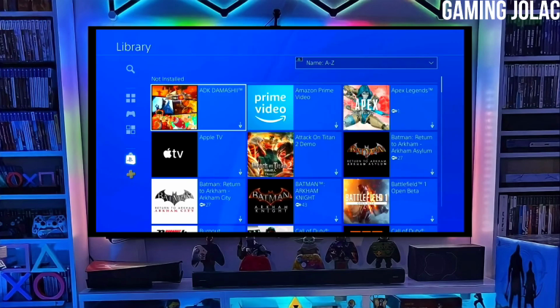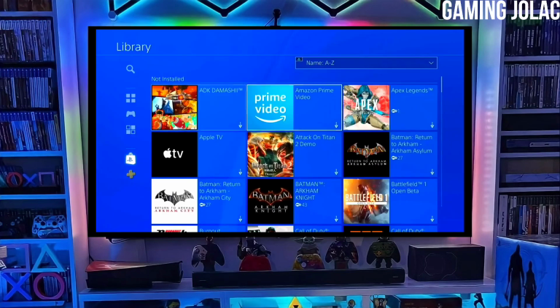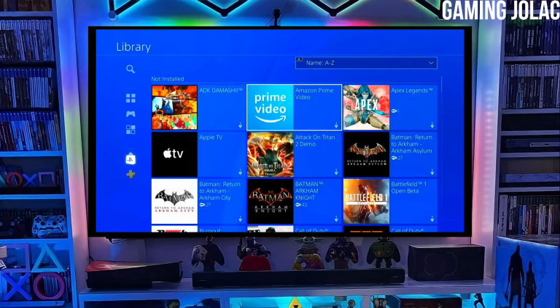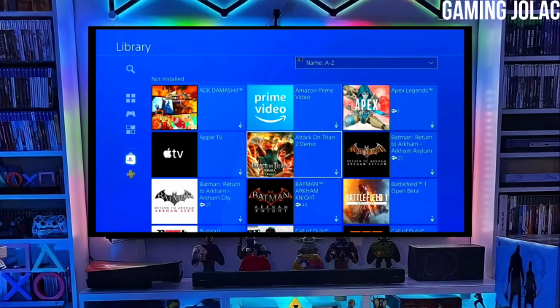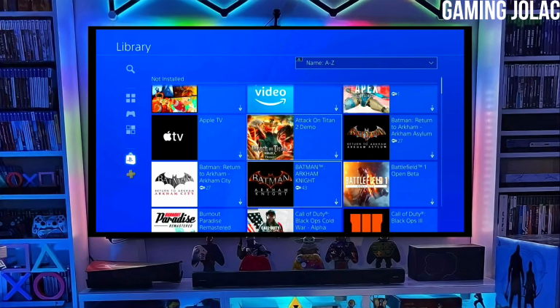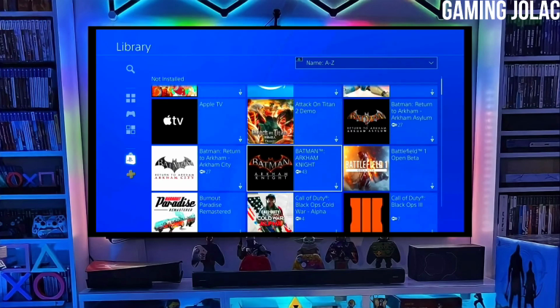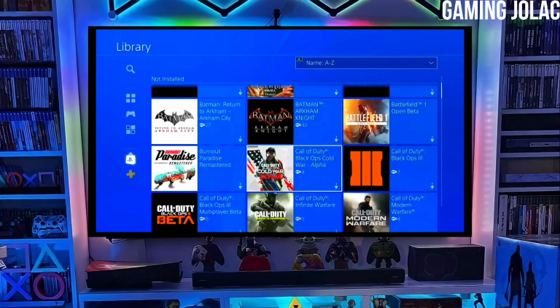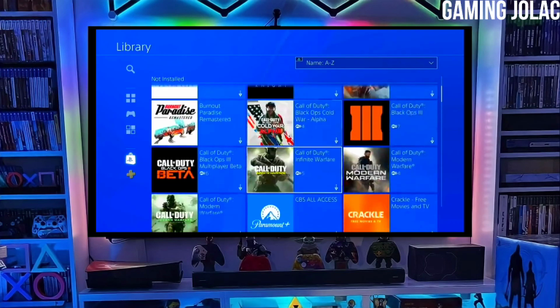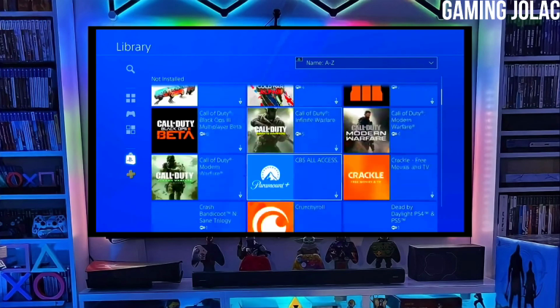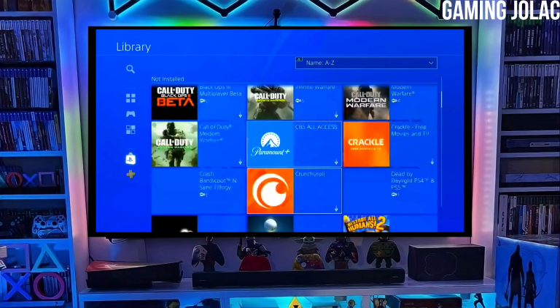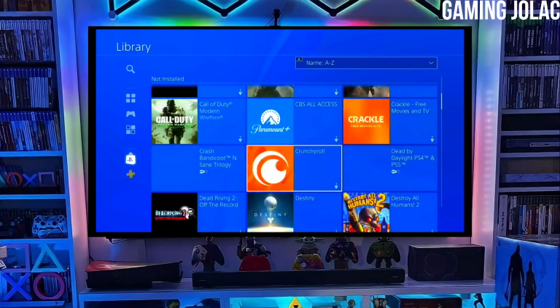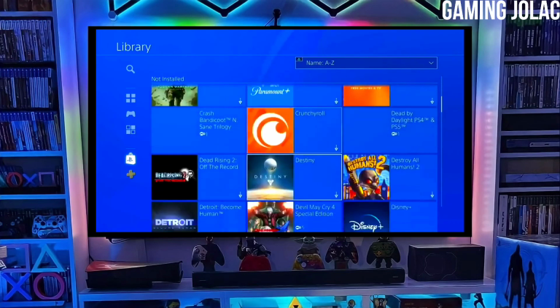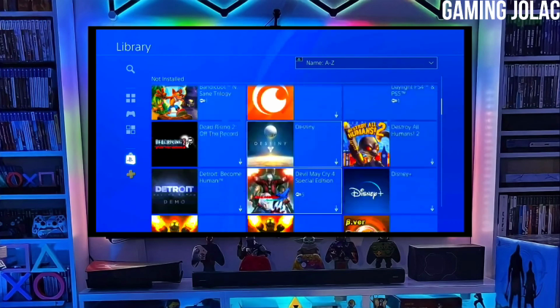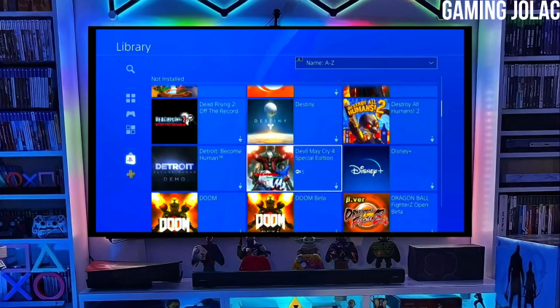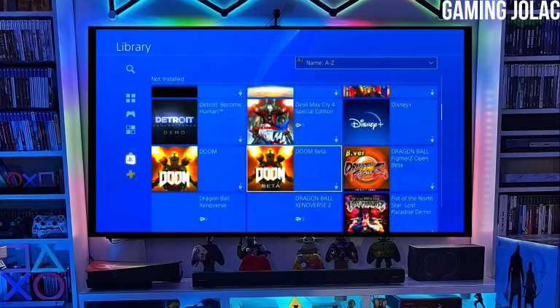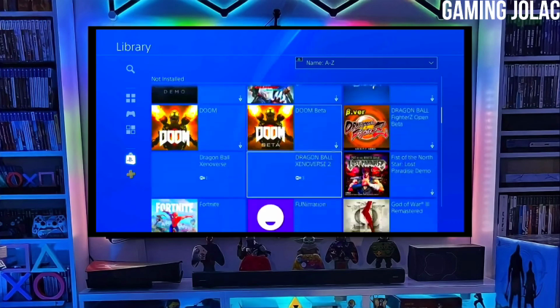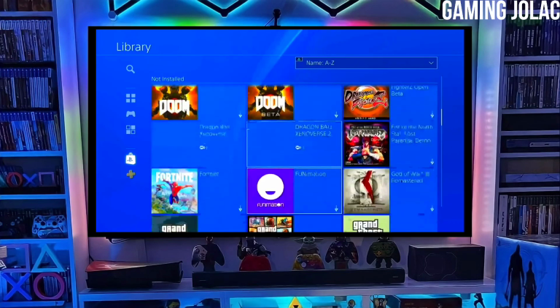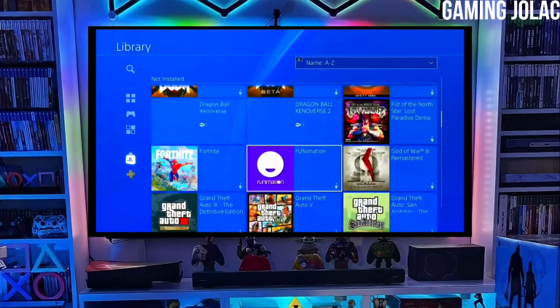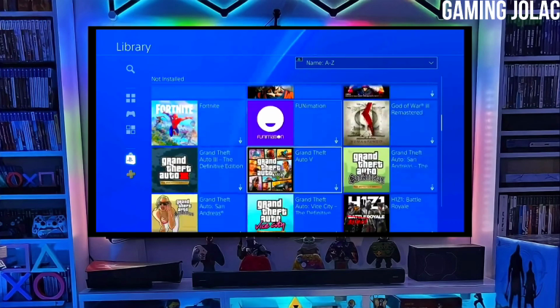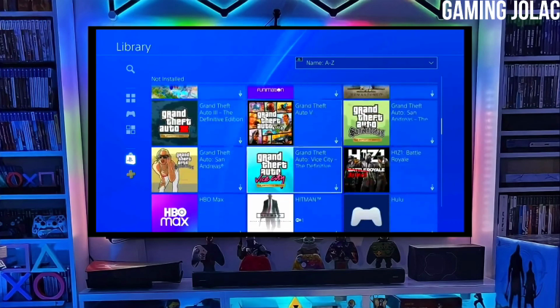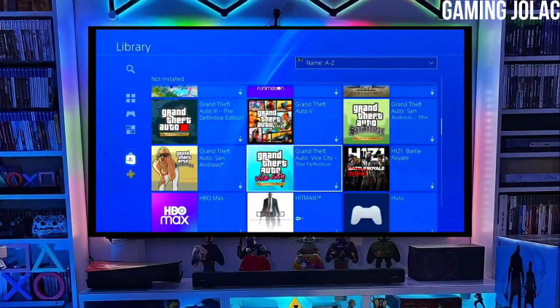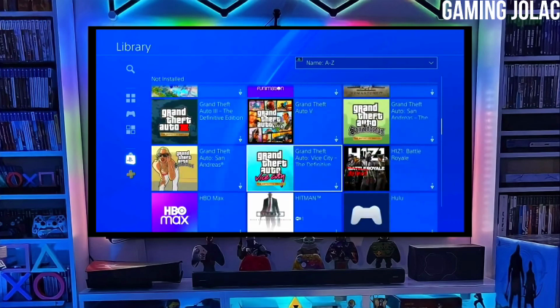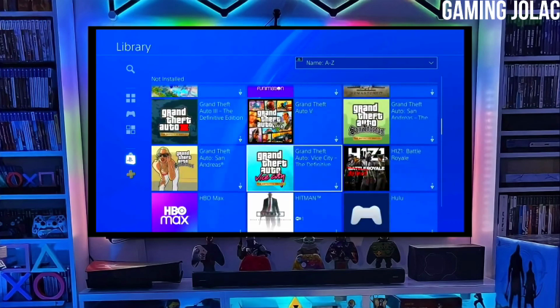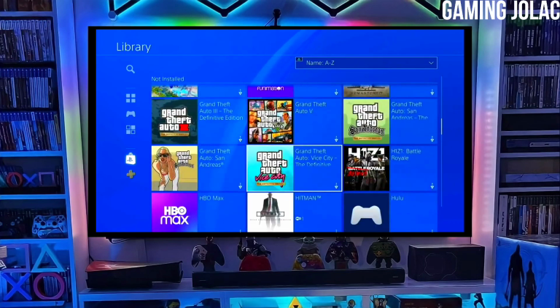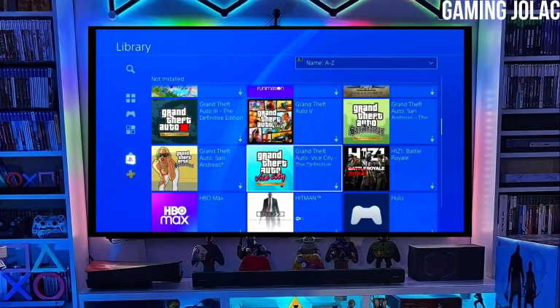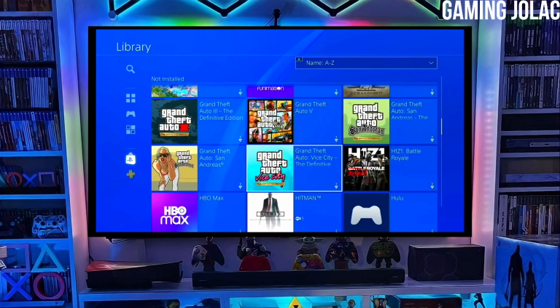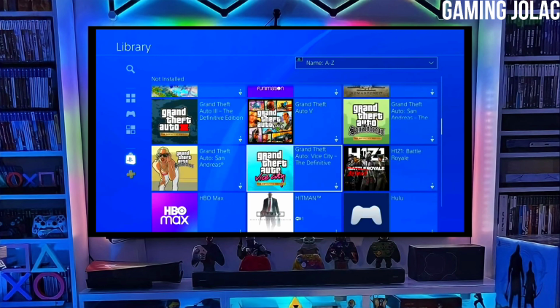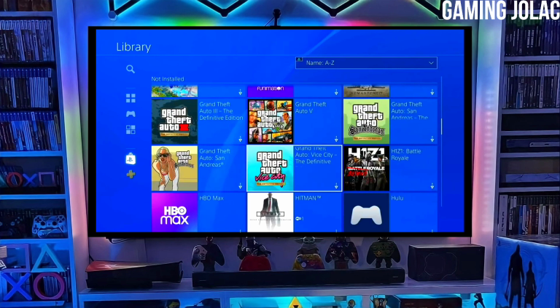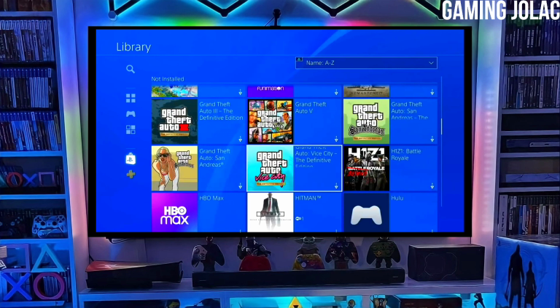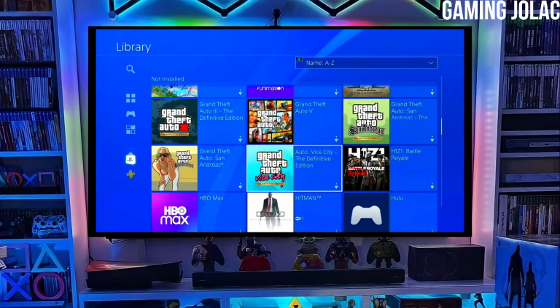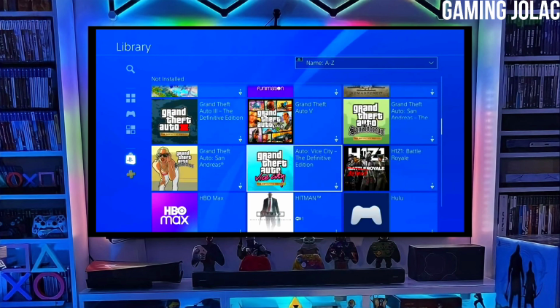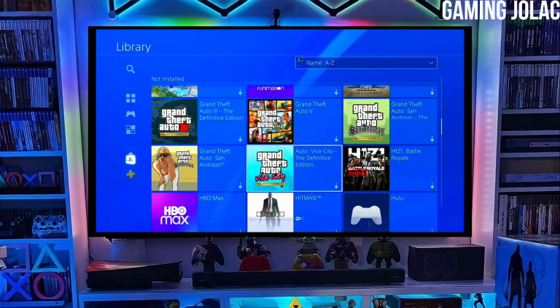Hey guys, this is Stanley and today we are going to discuss about how you can jailbreak your PS4 11.50 with Golden.